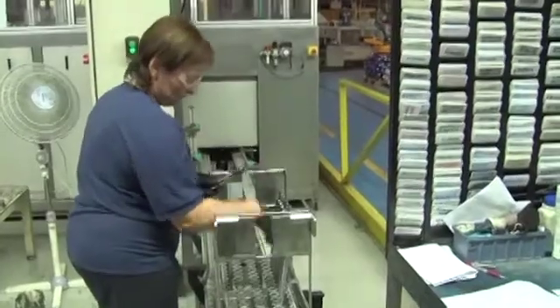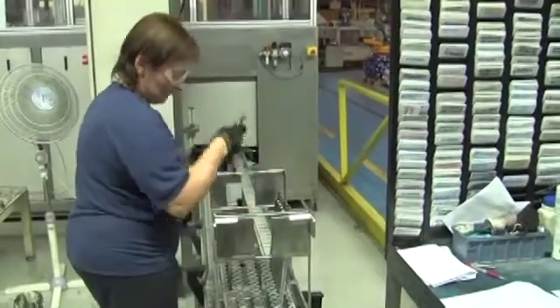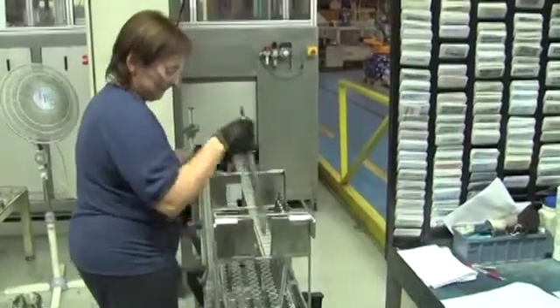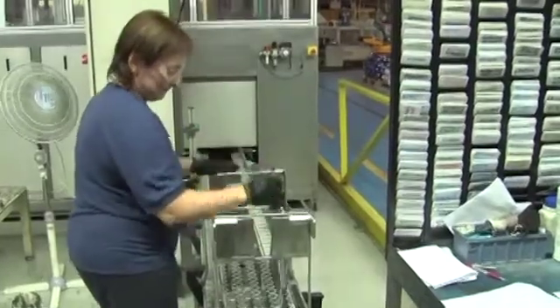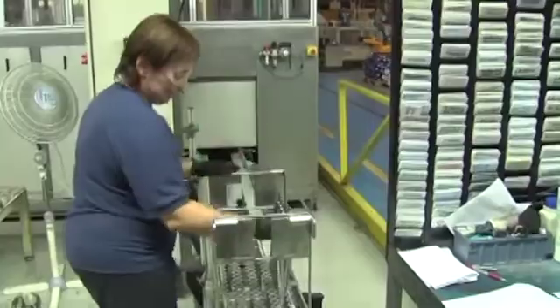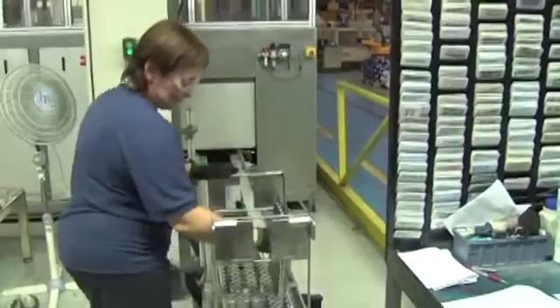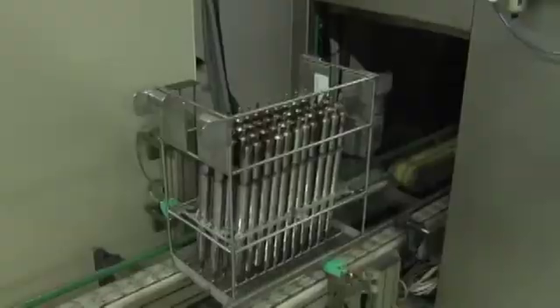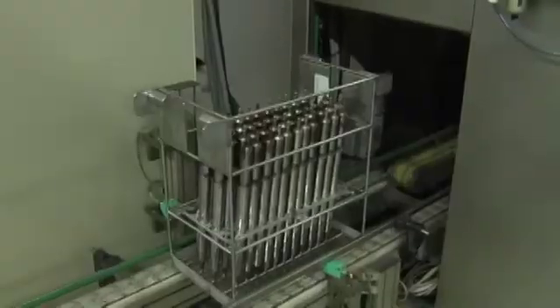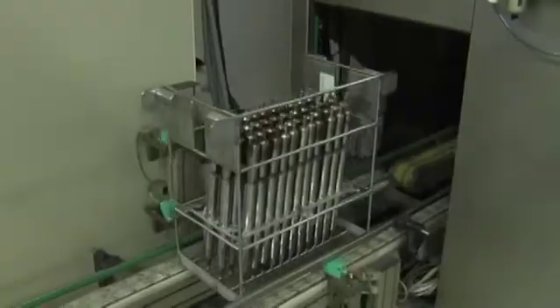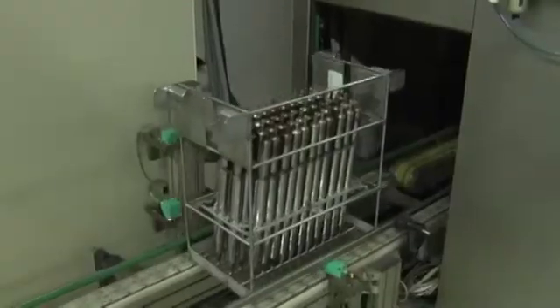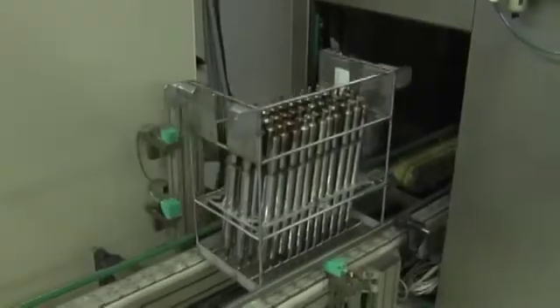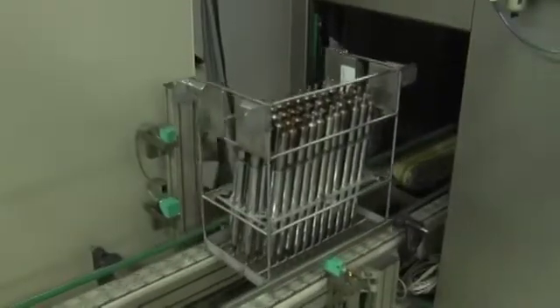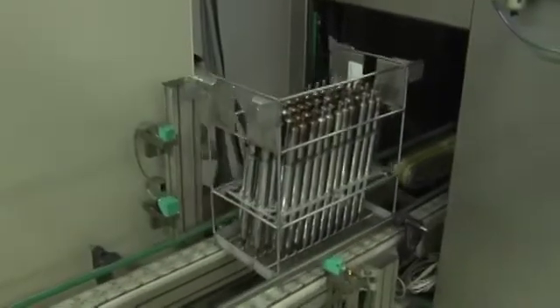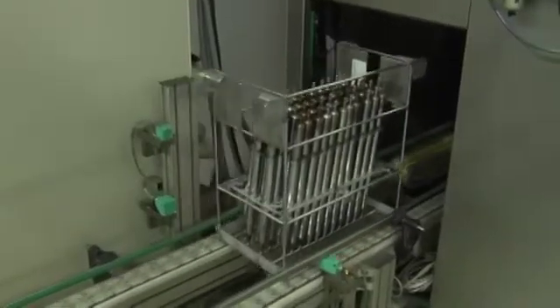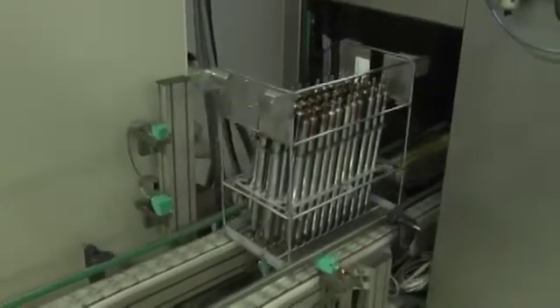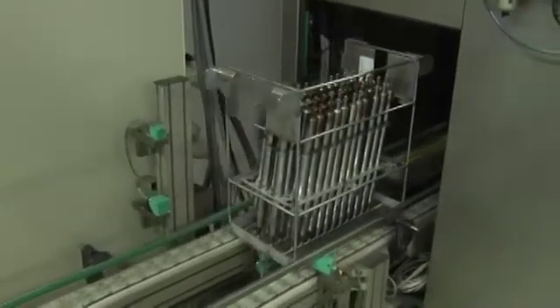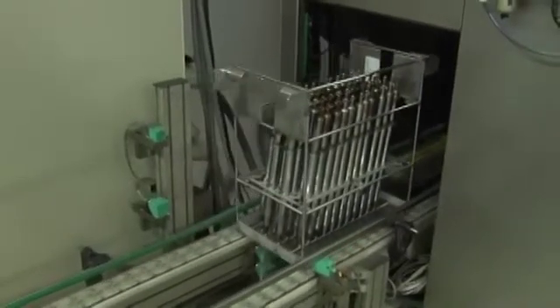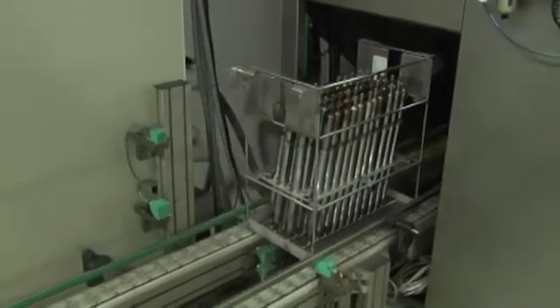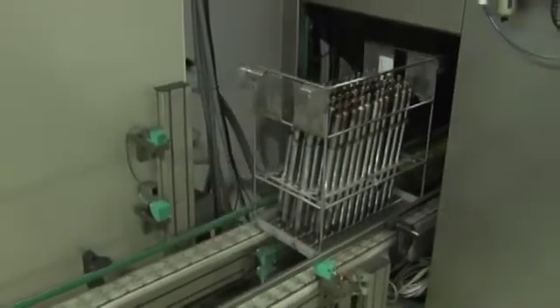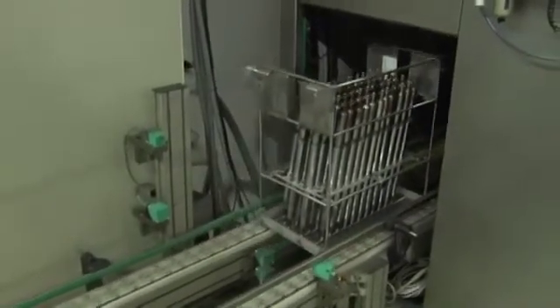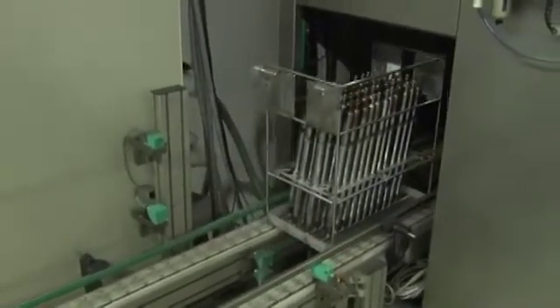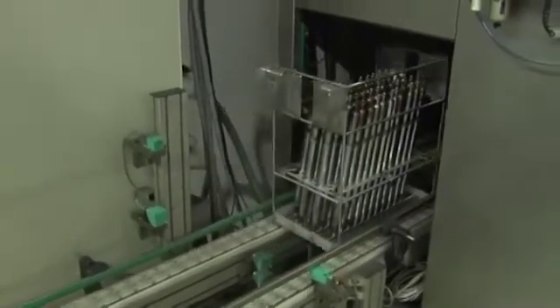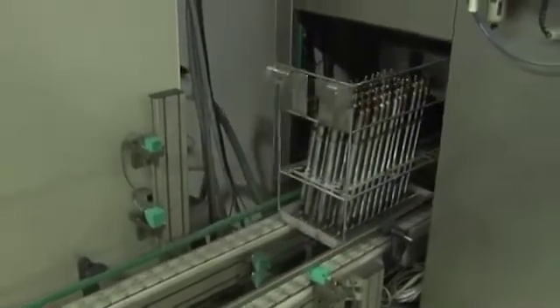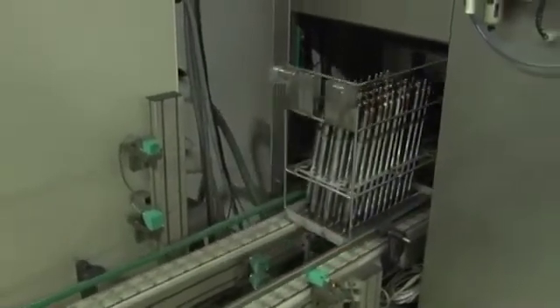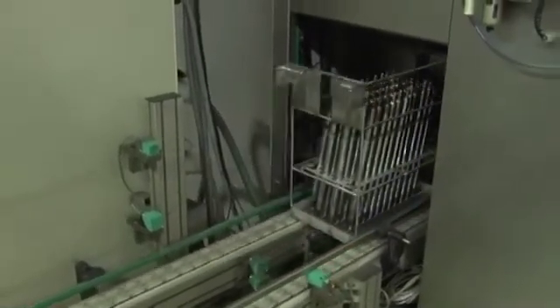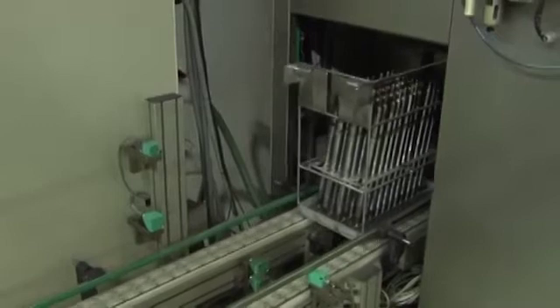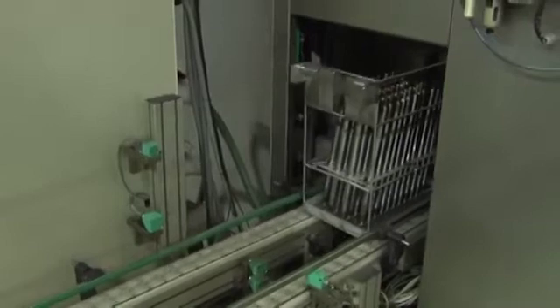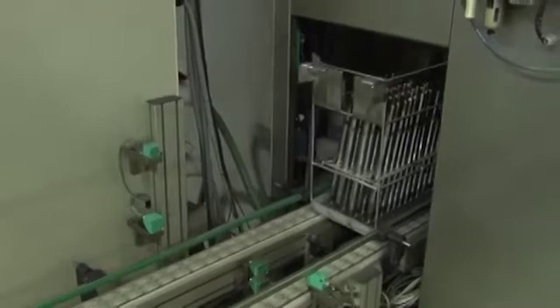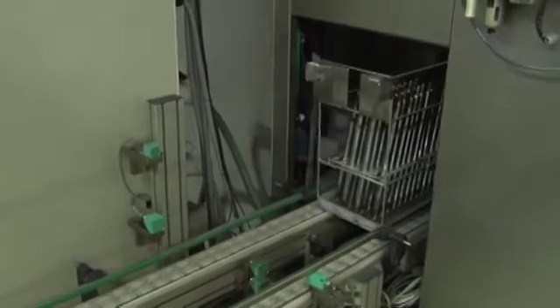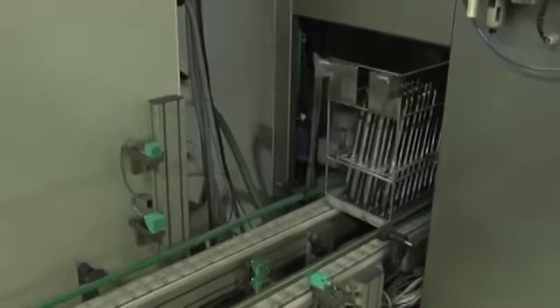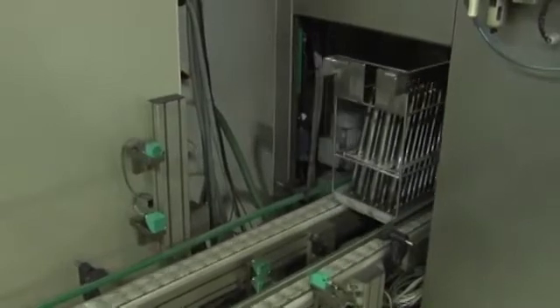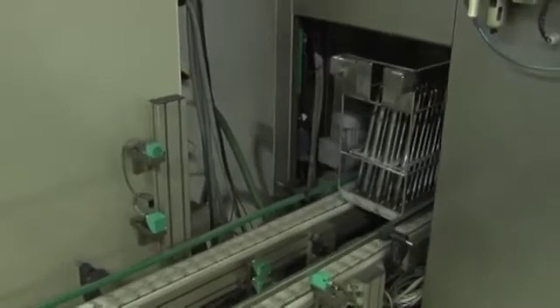All the components which enter in the CES assembly white room must be meticulously washed and dried to prevent any sign of dirt.